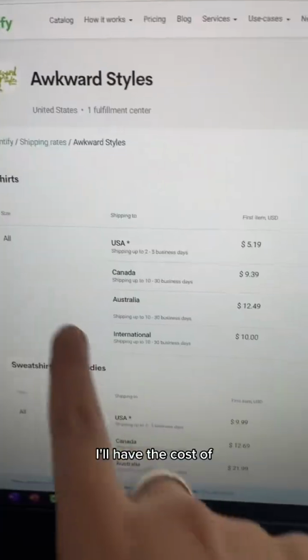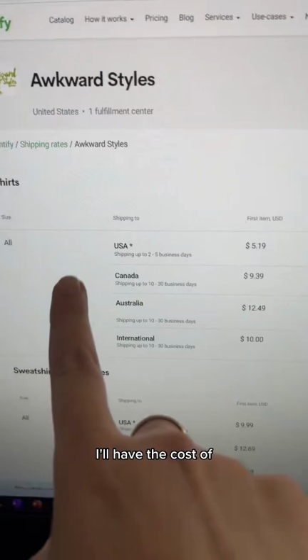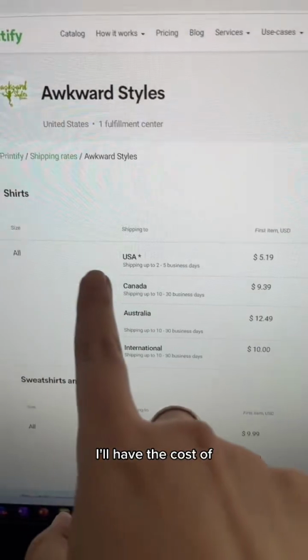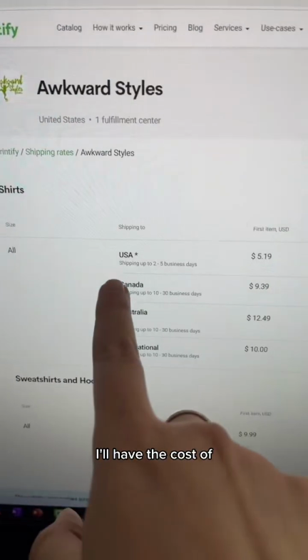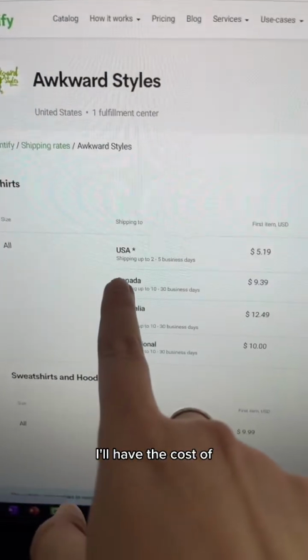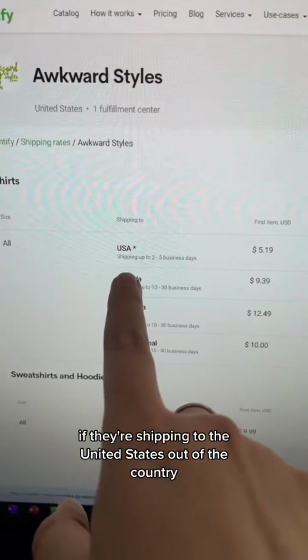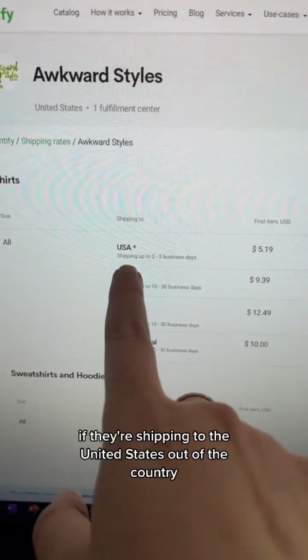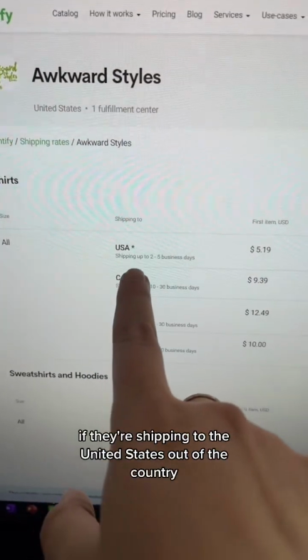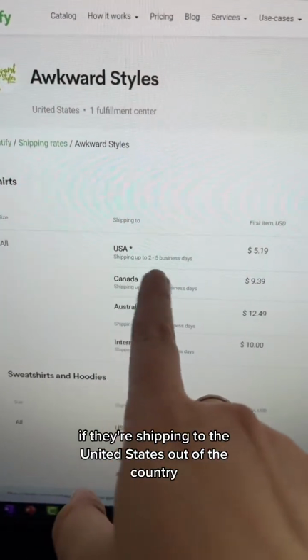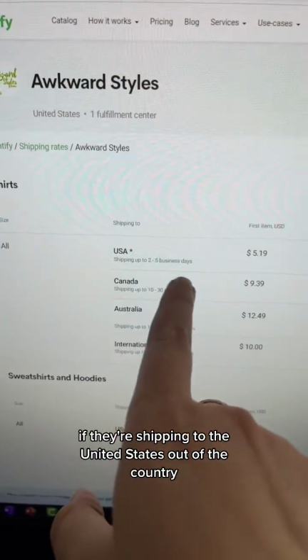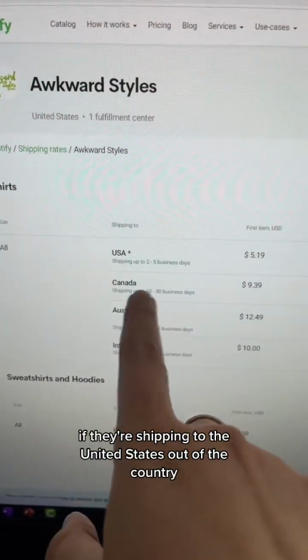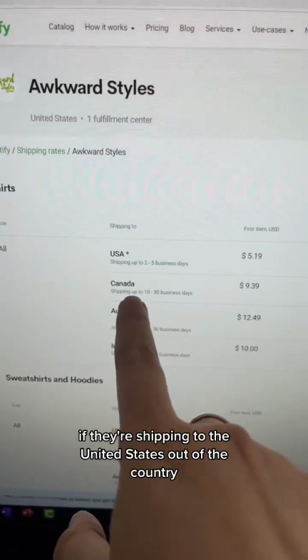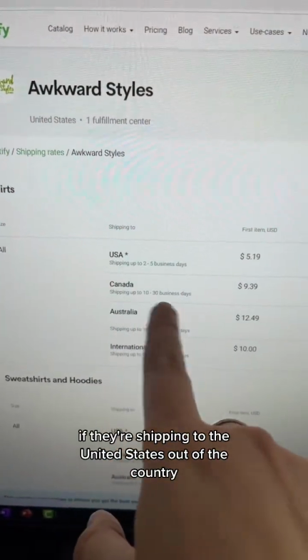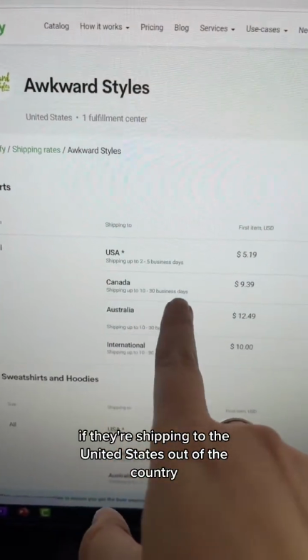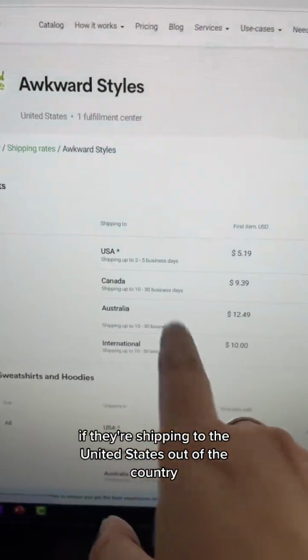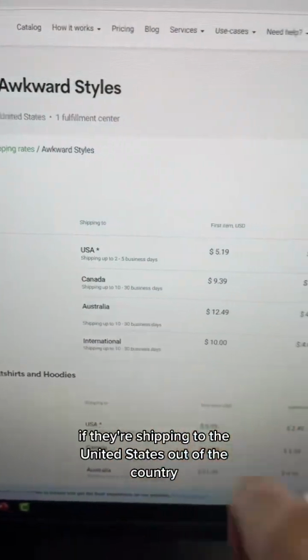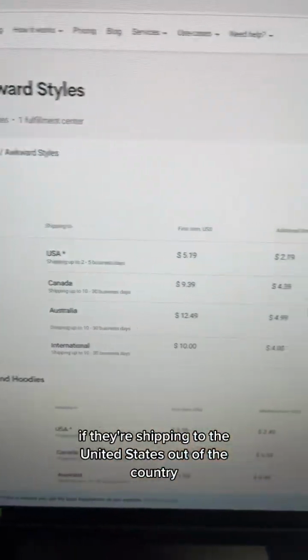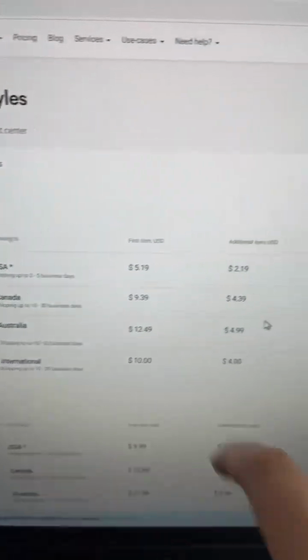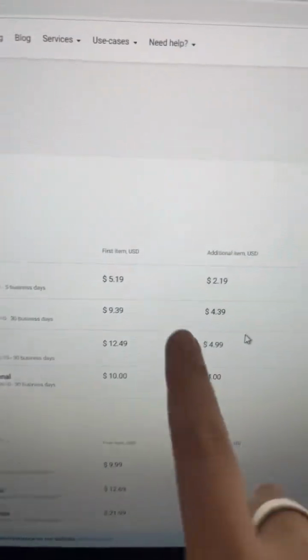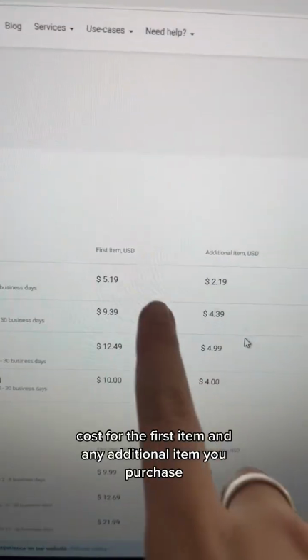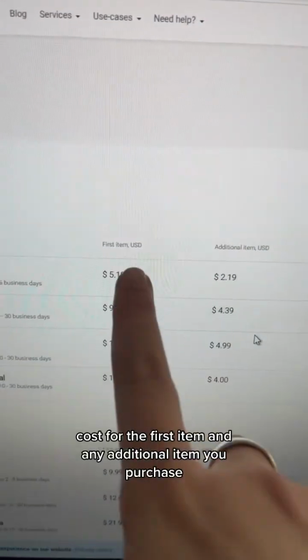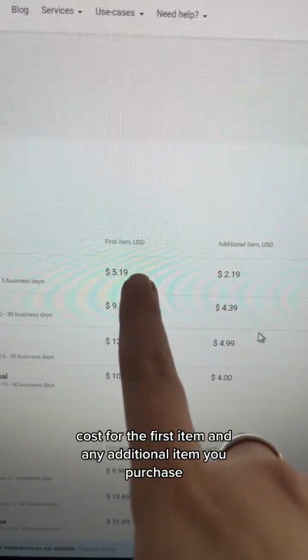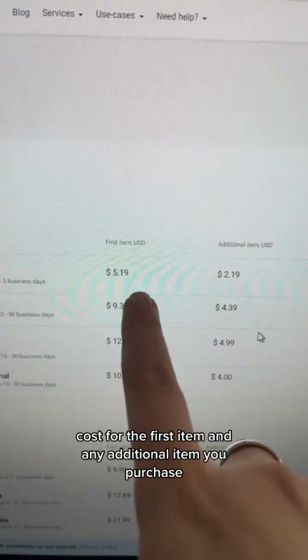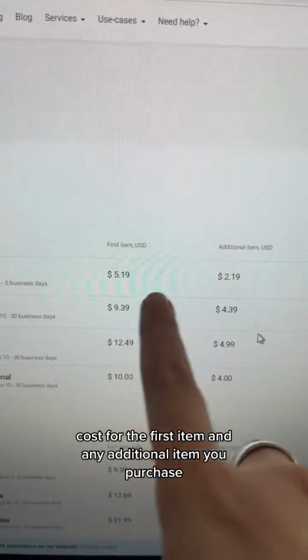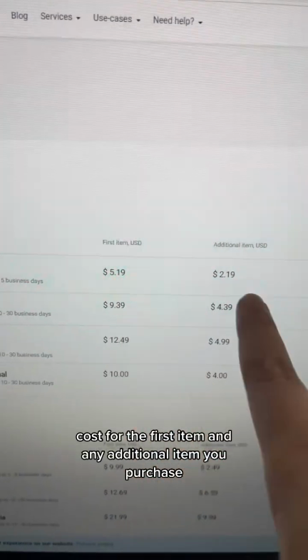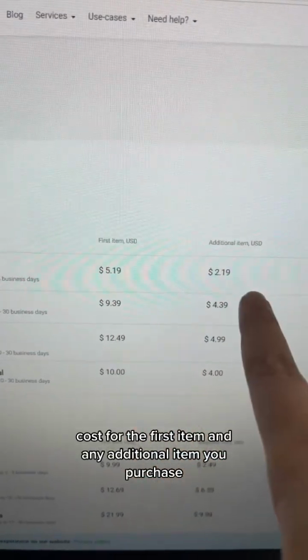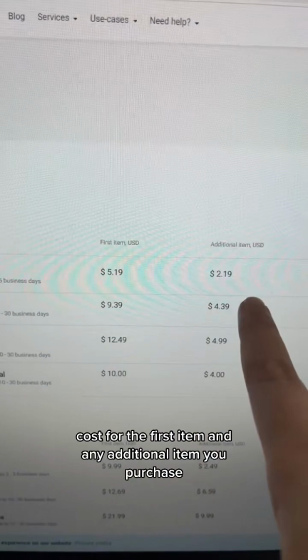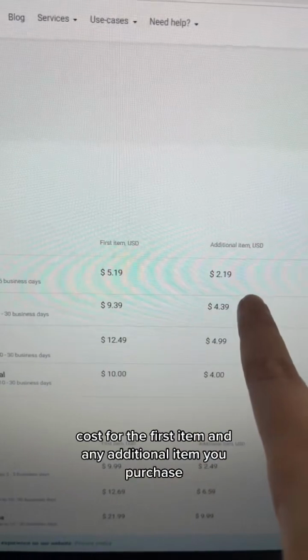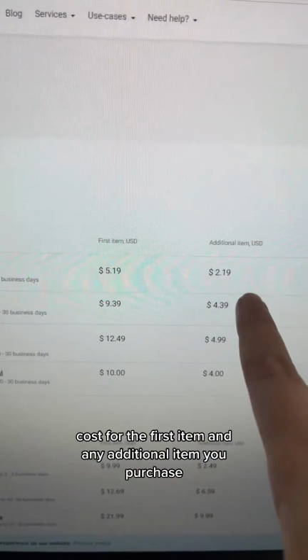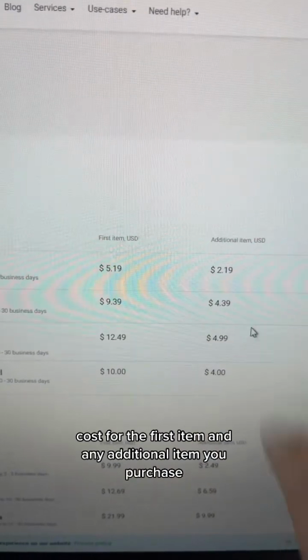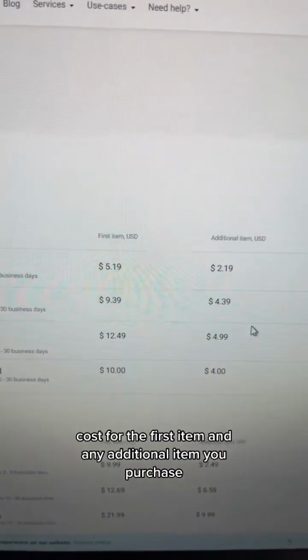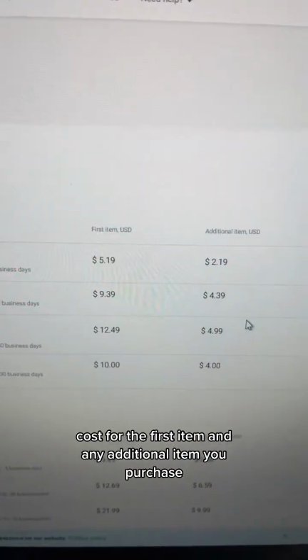They'll have the cost for shipping to the United States or out of the country, the cost for the first item, and any additional item you purchase.